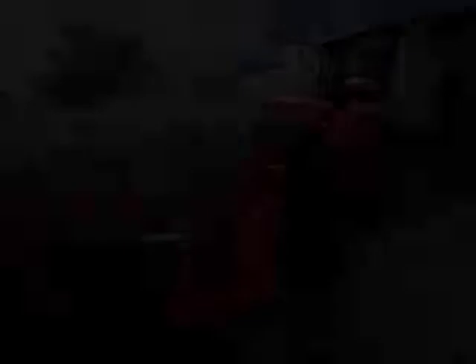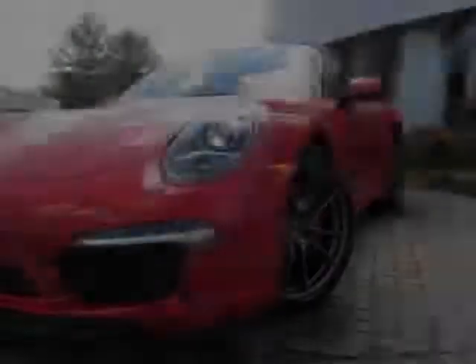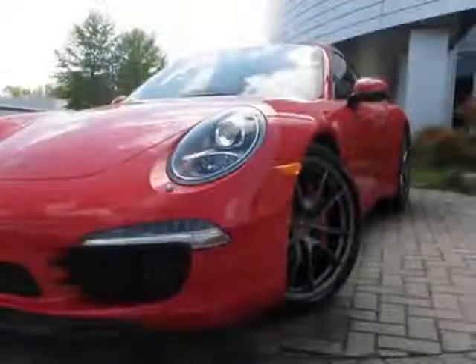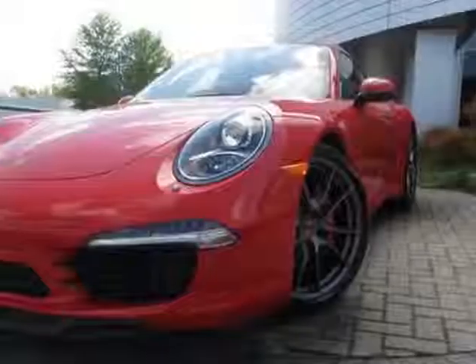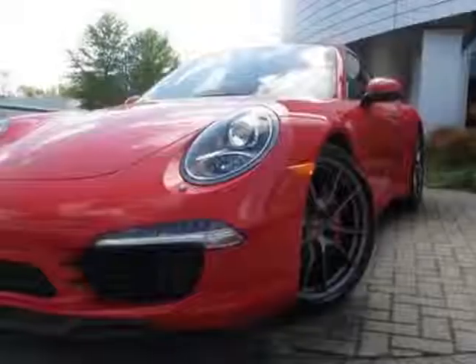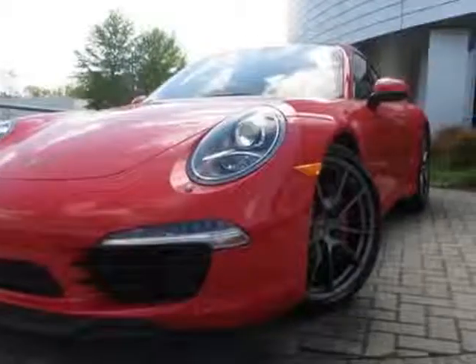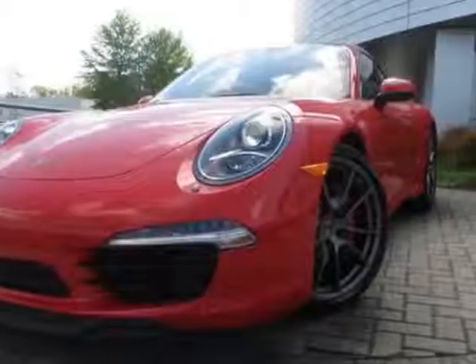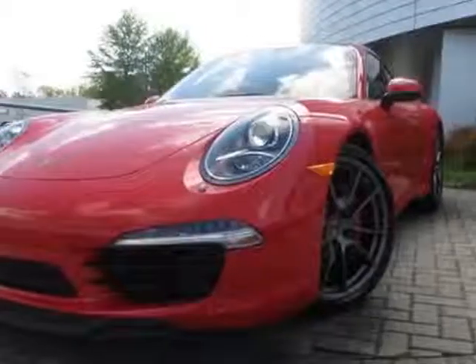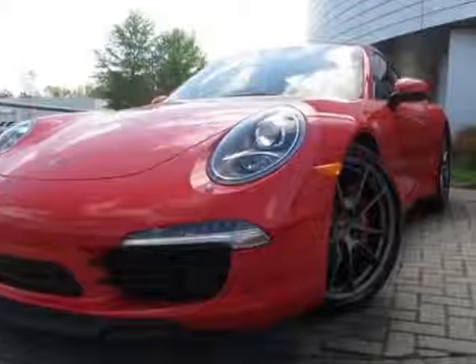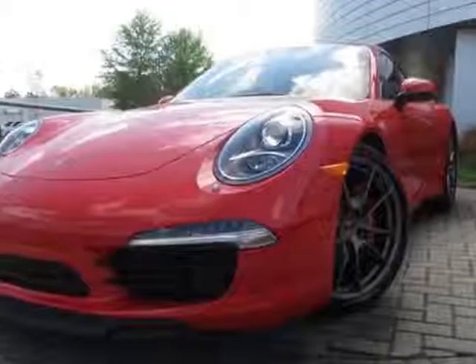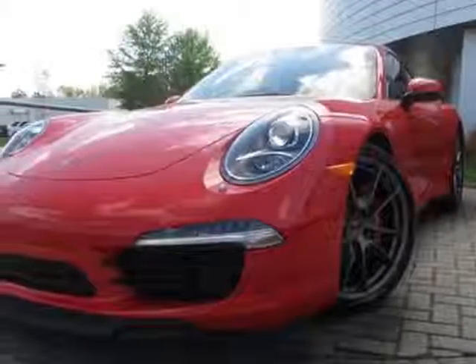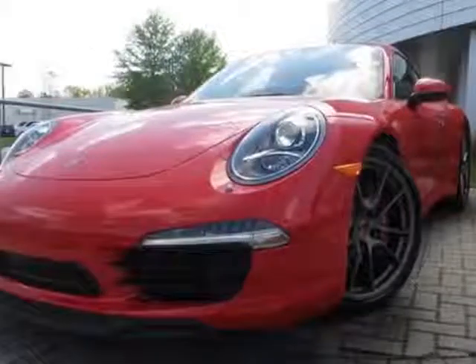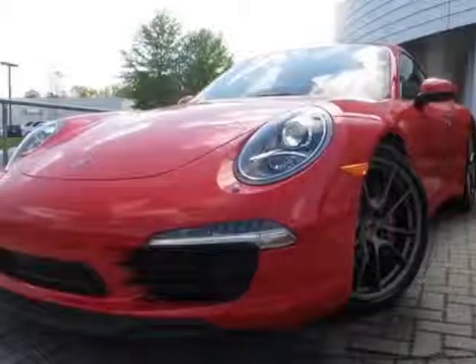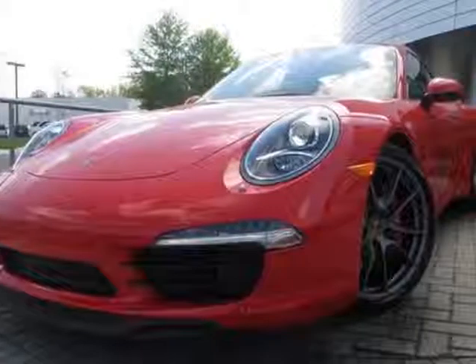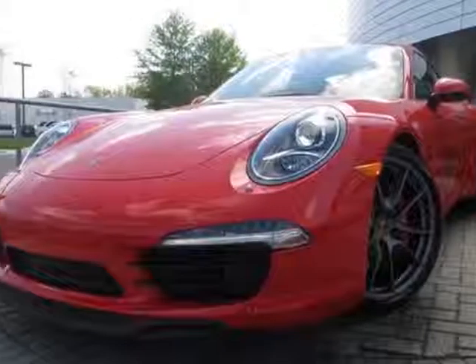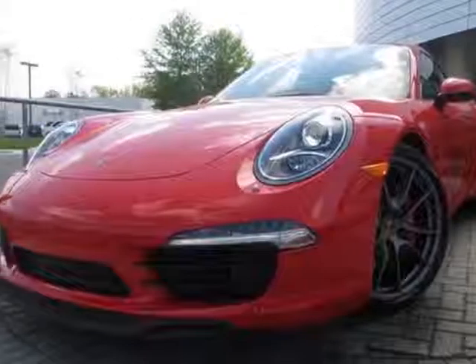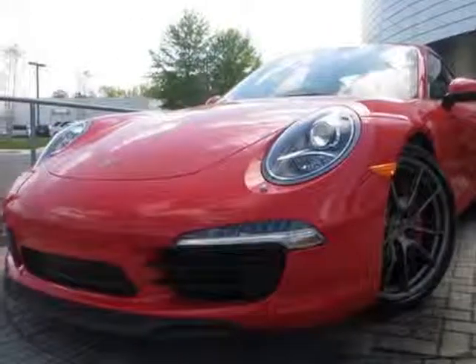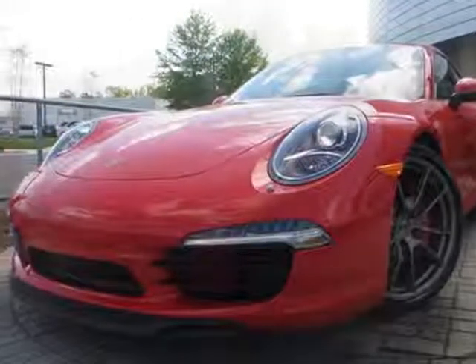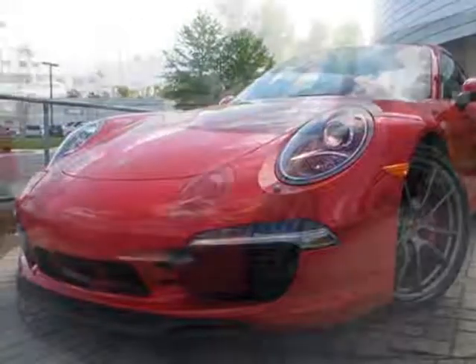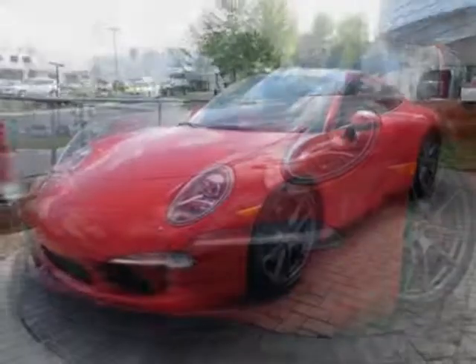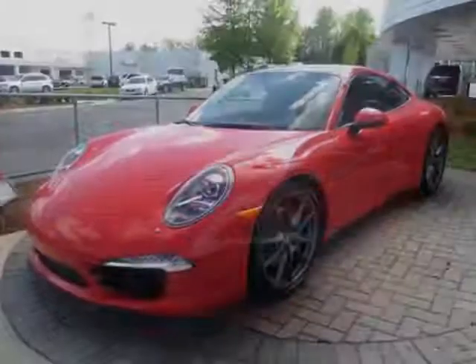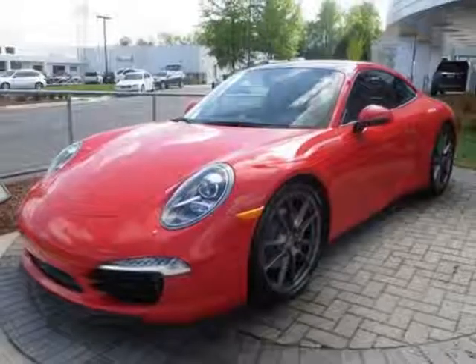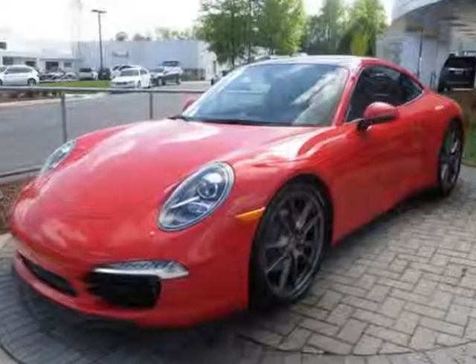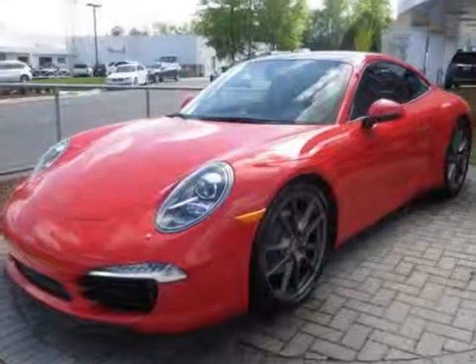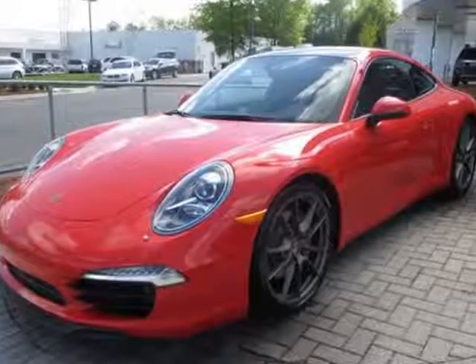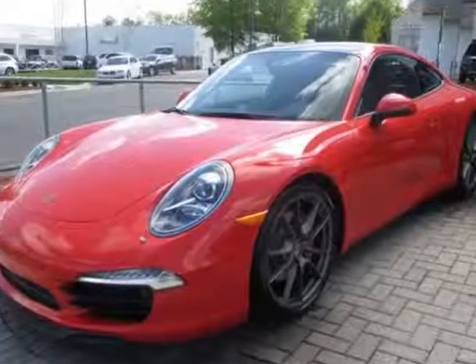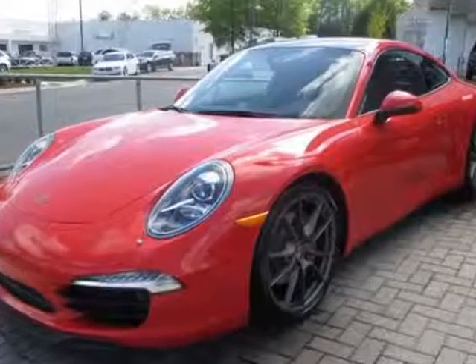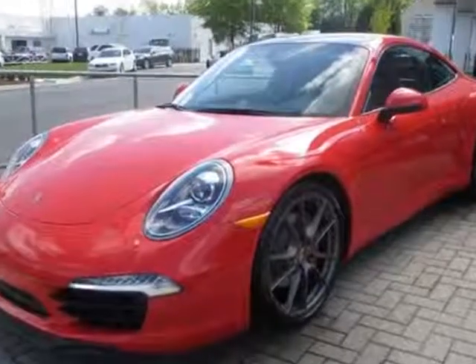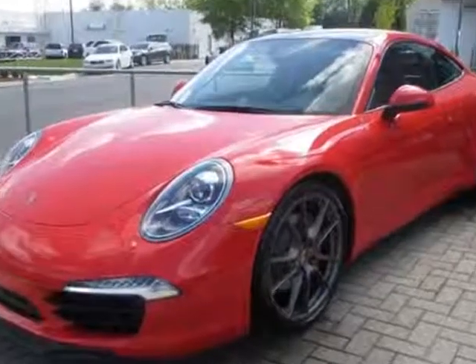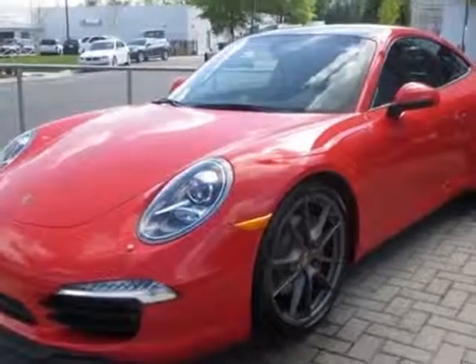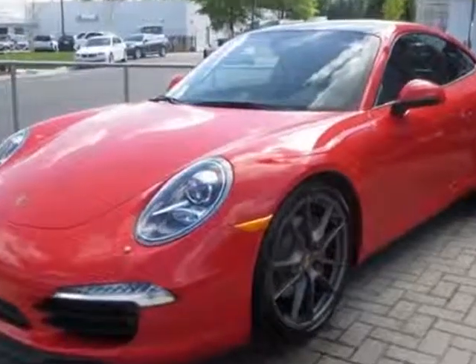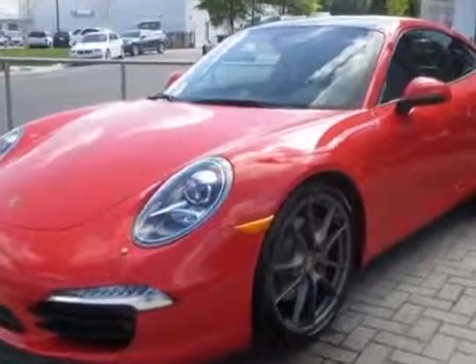Take a look at this new 2013 Porsche 911. For your protection, this vehicle has a full factory warranty.